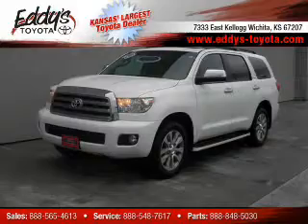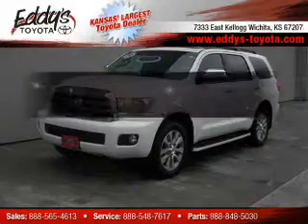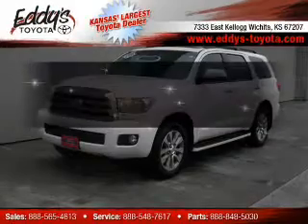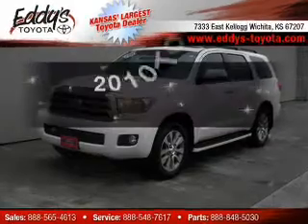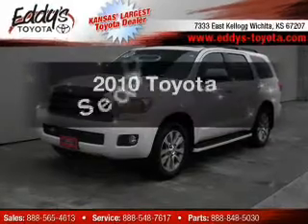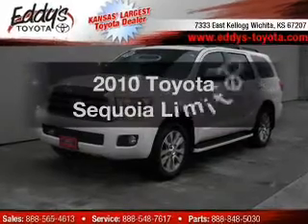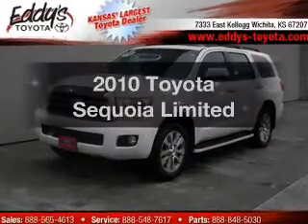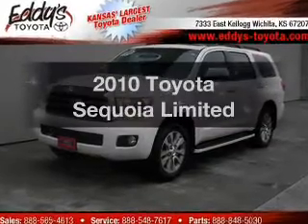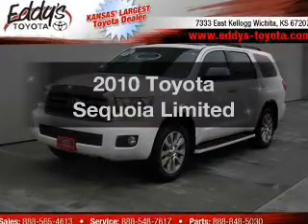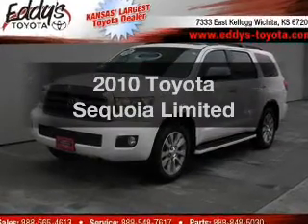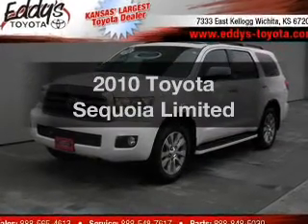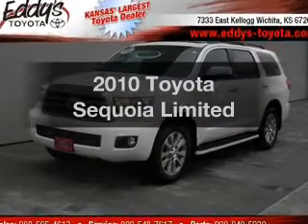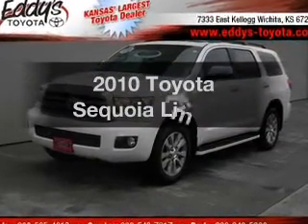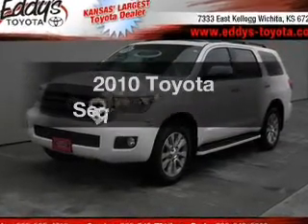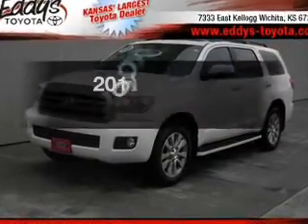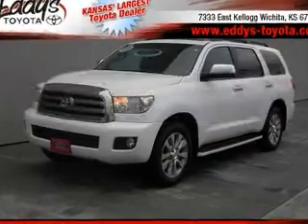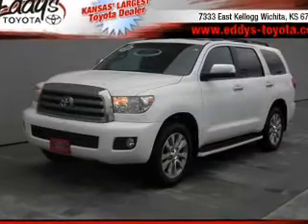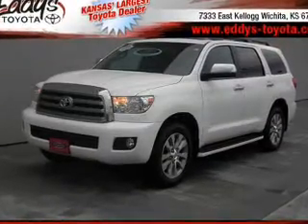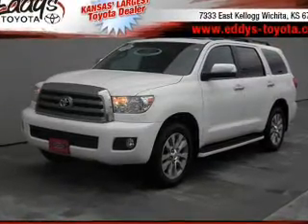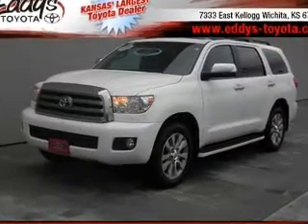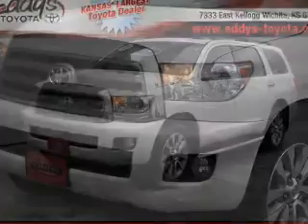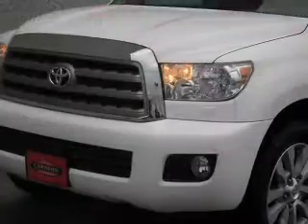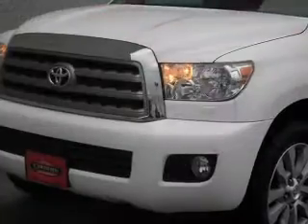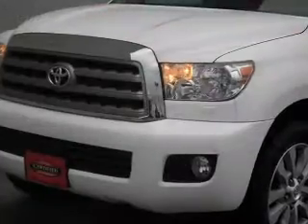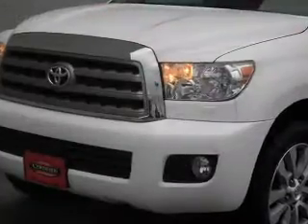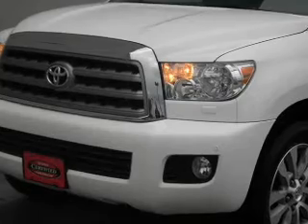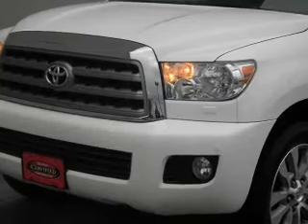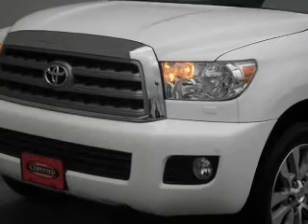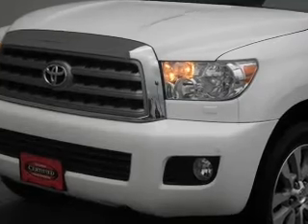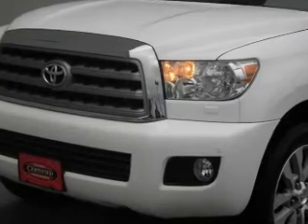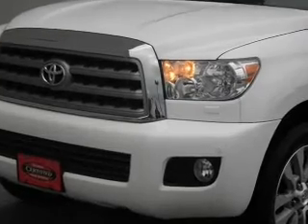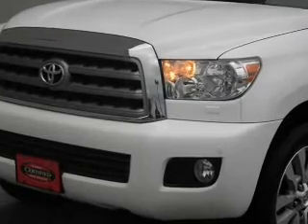Get noticed in this 2010 Toyota Sequoia. Travel the roads in style and comfort in this great vehicle.